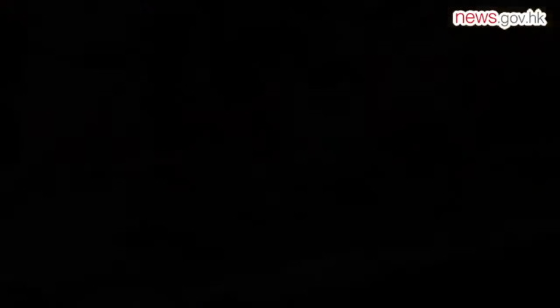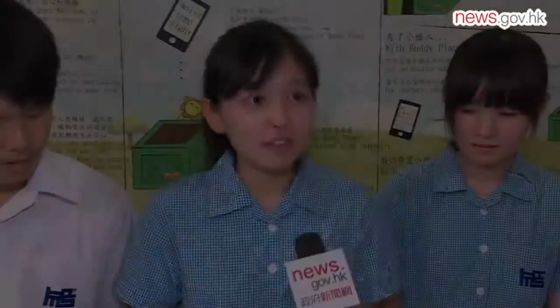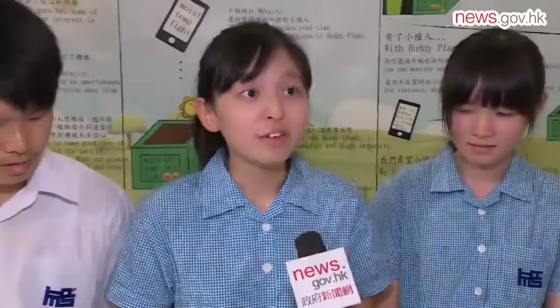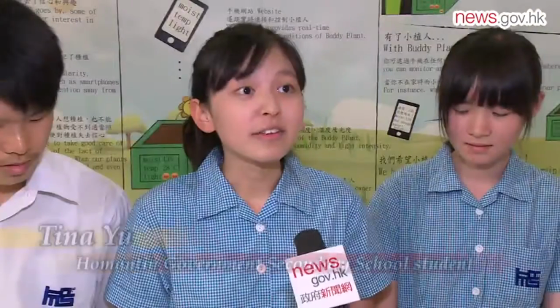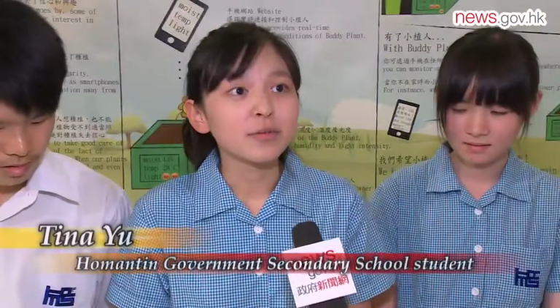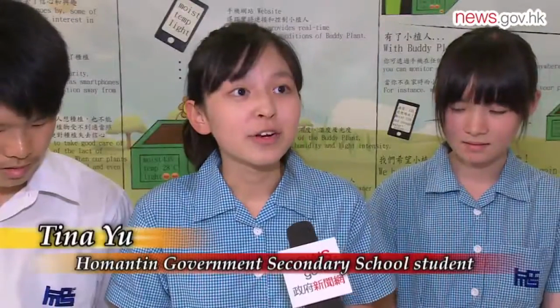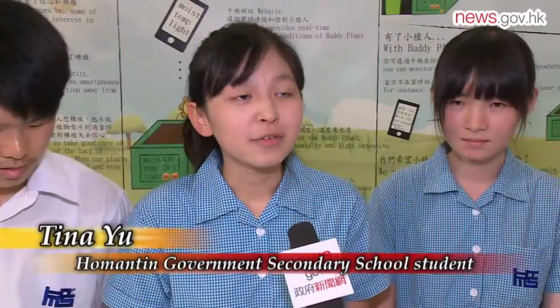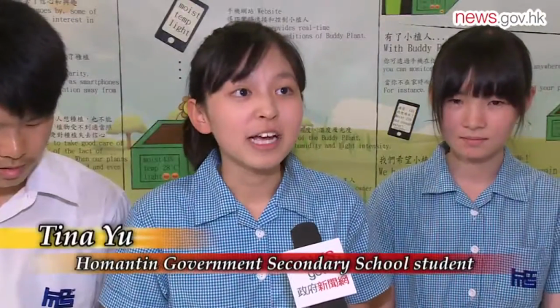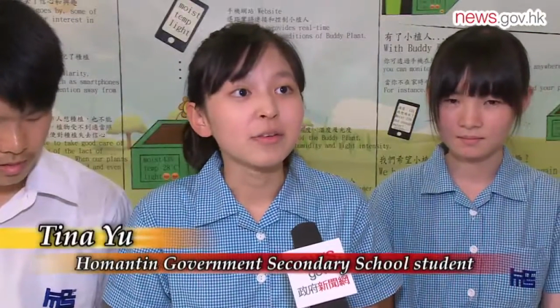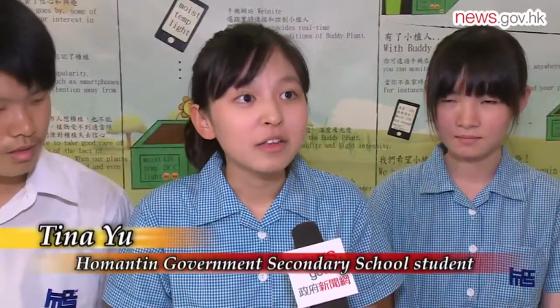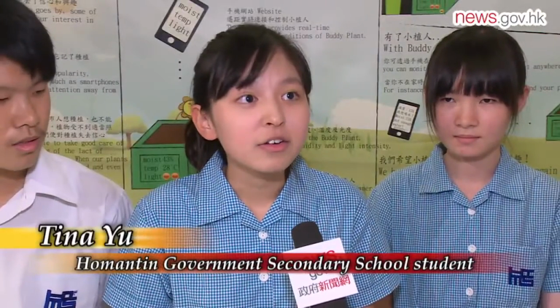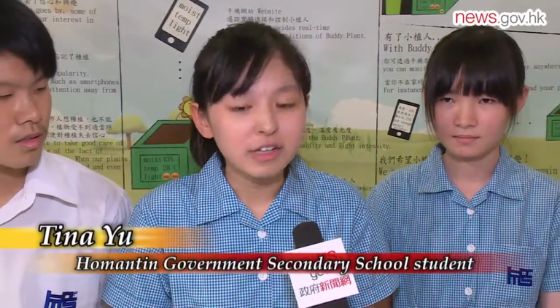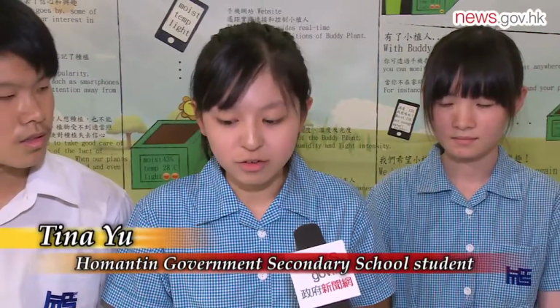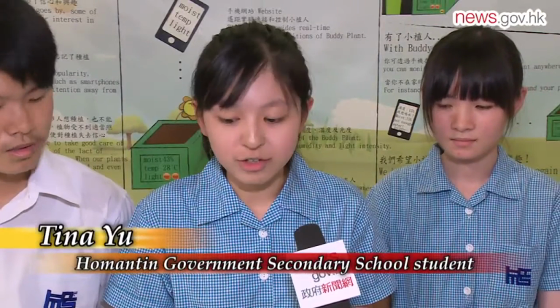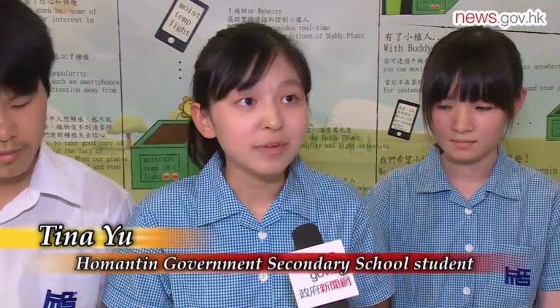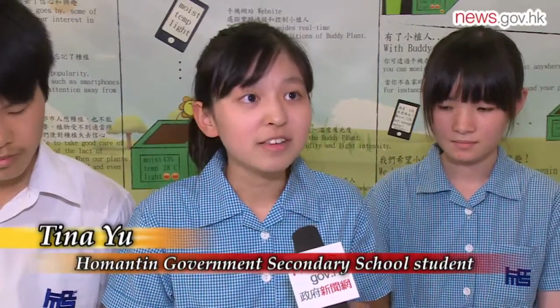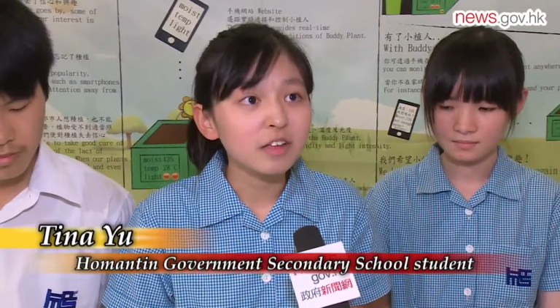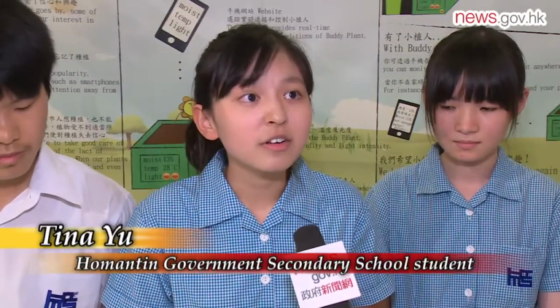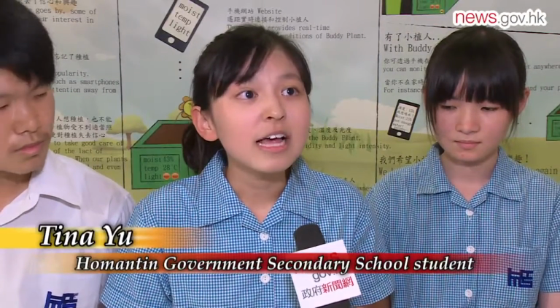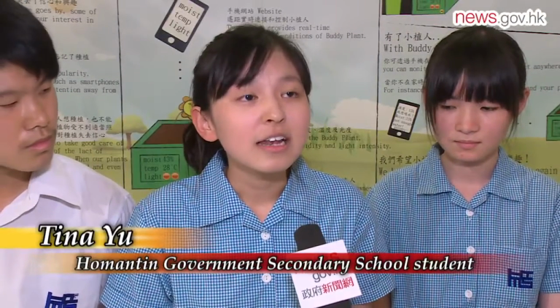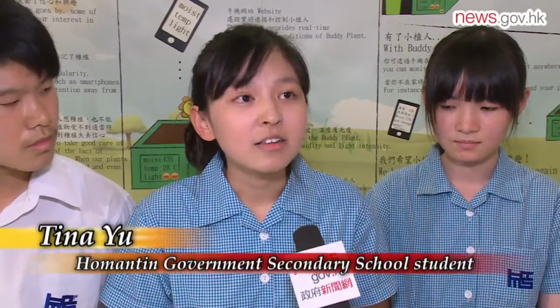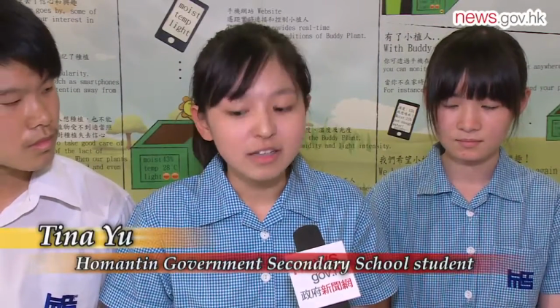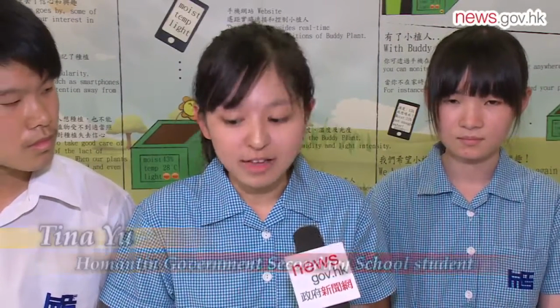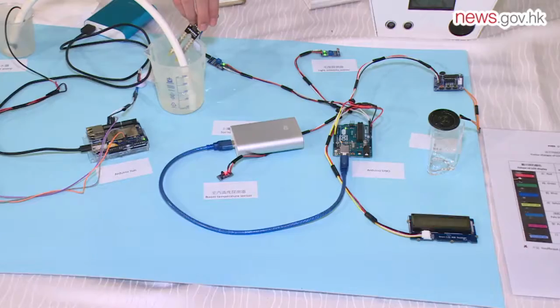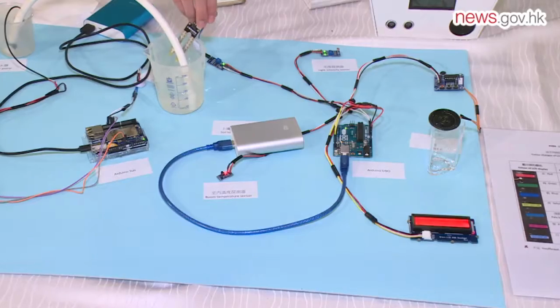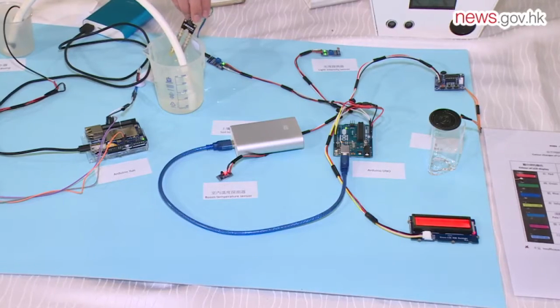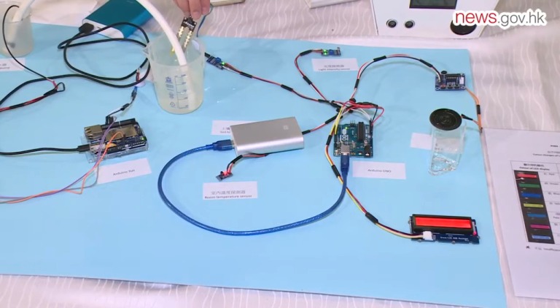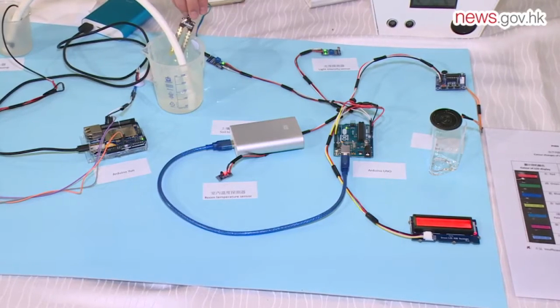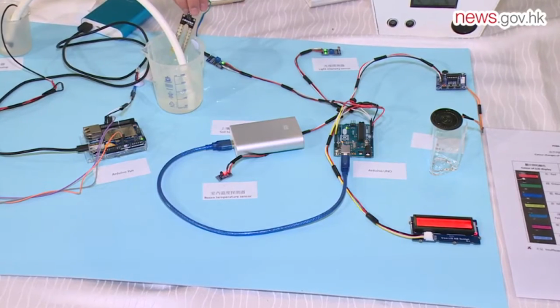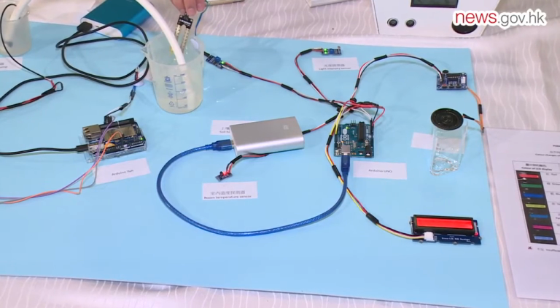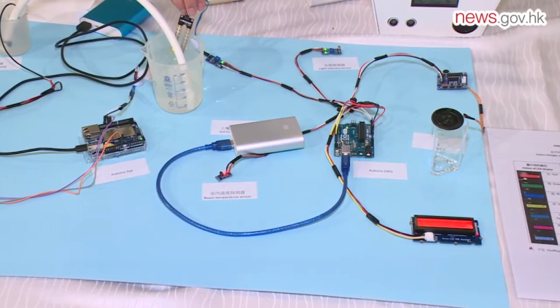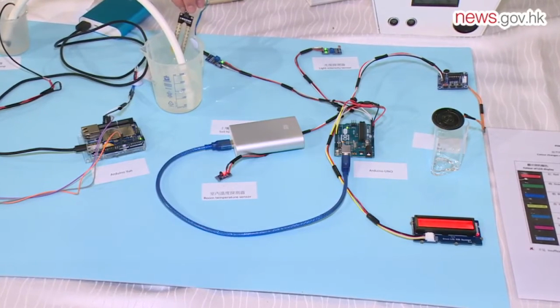This consists of three different kinds of sensors: the humidity sensors, light intensity sensors, and also the temperature sensors.